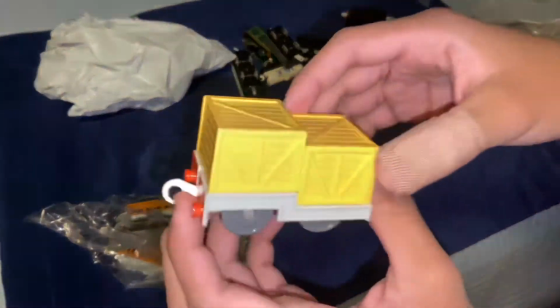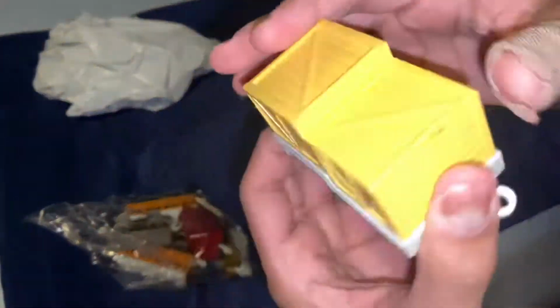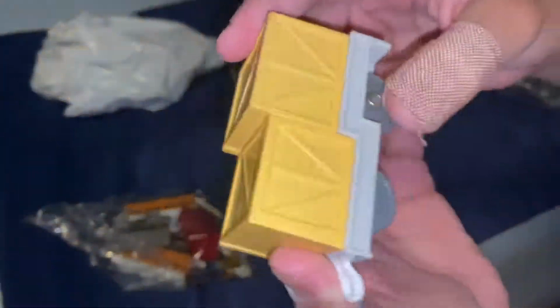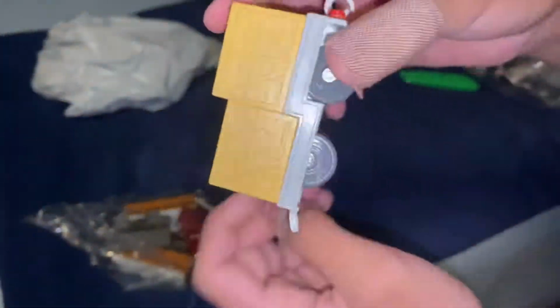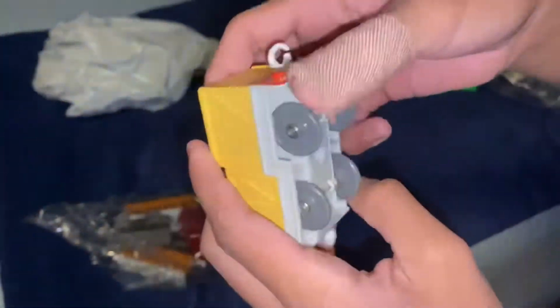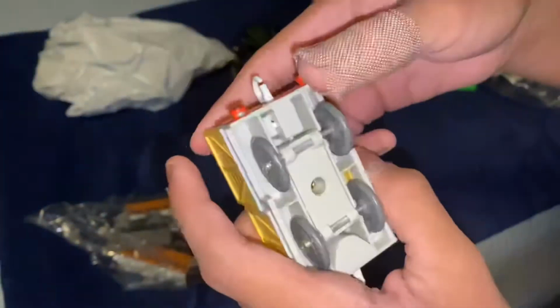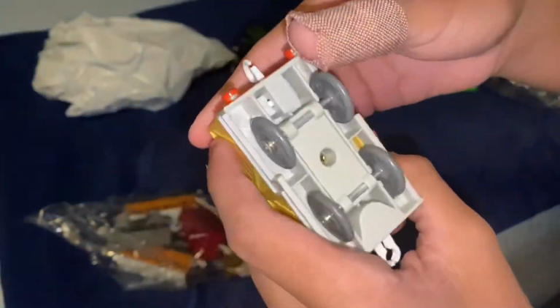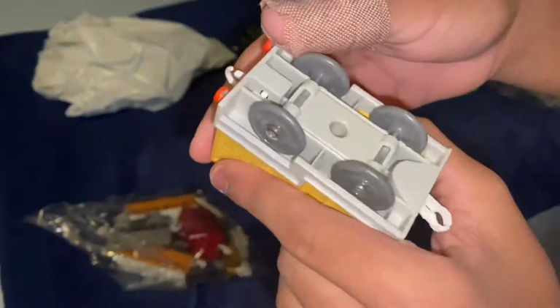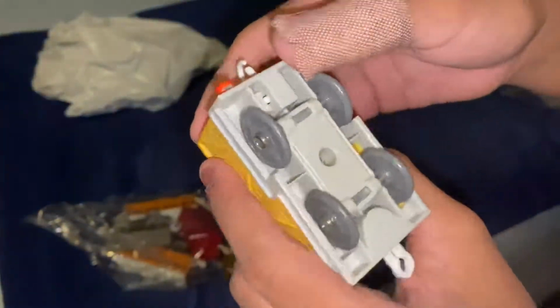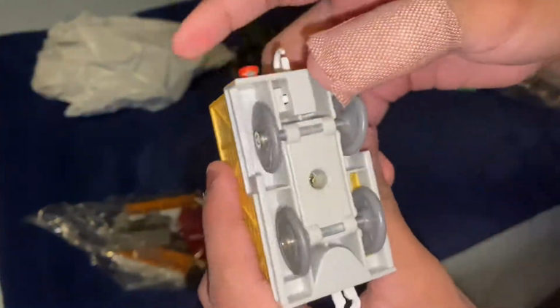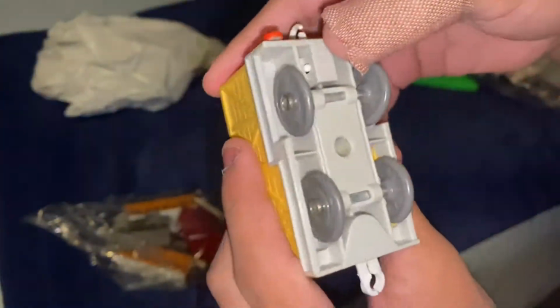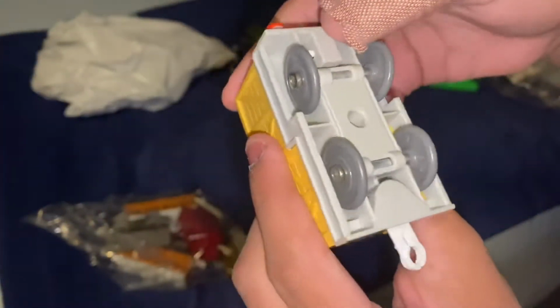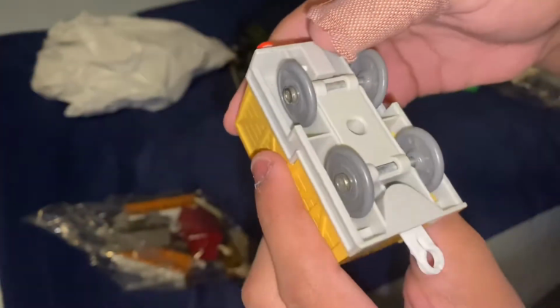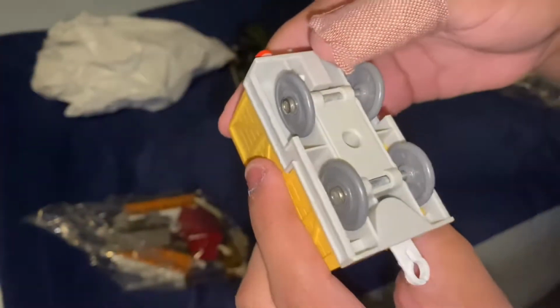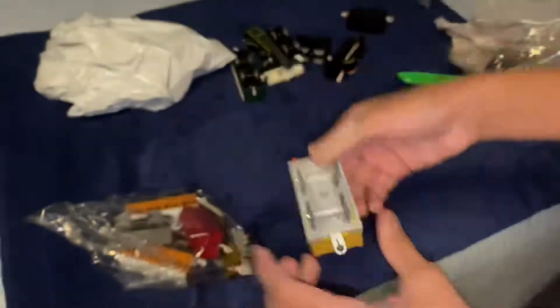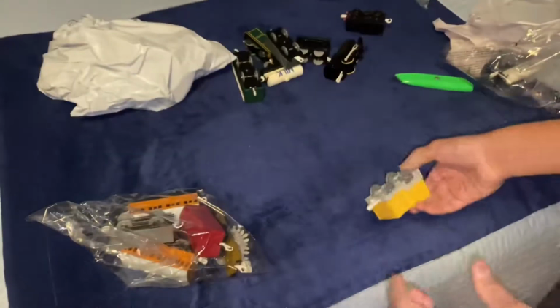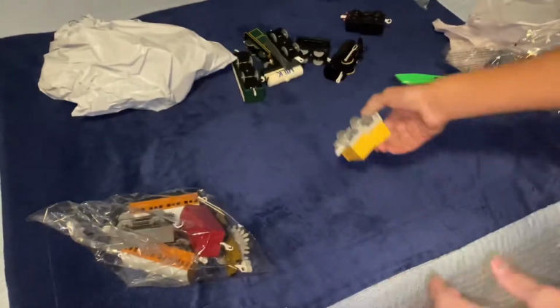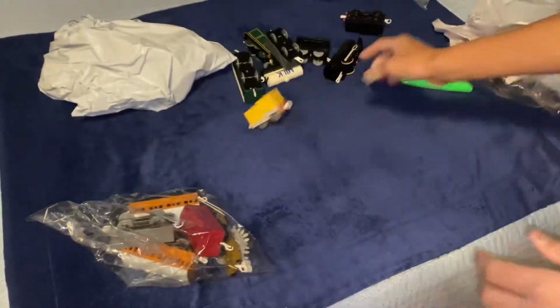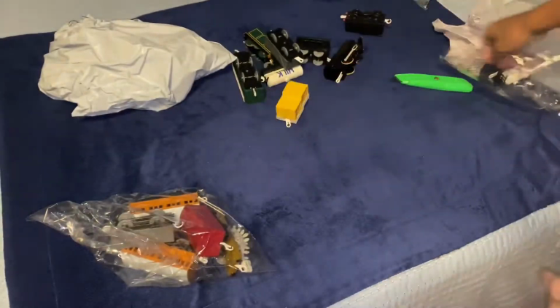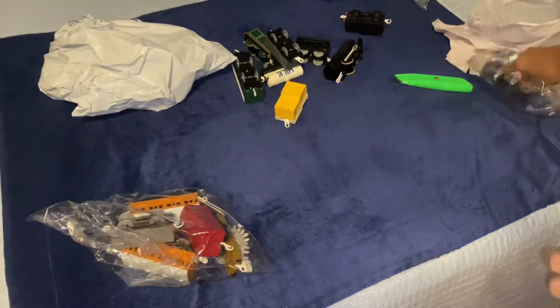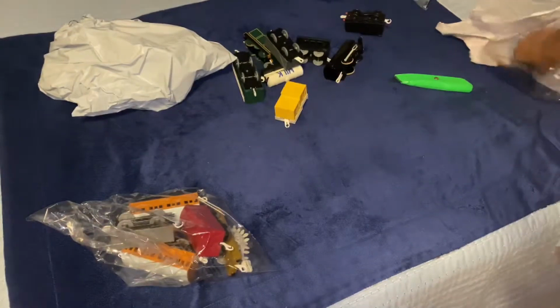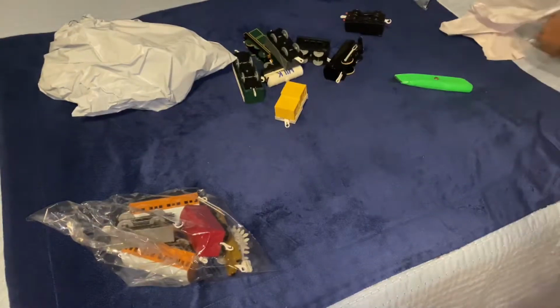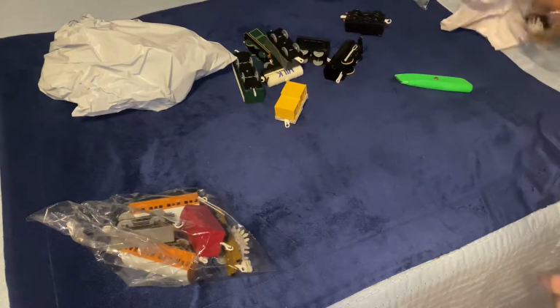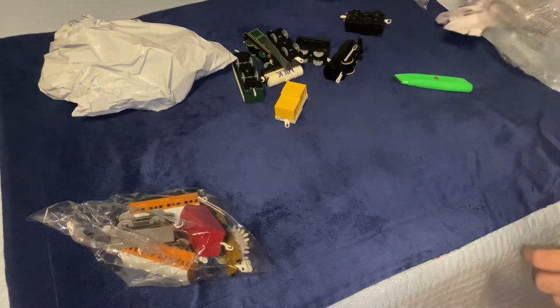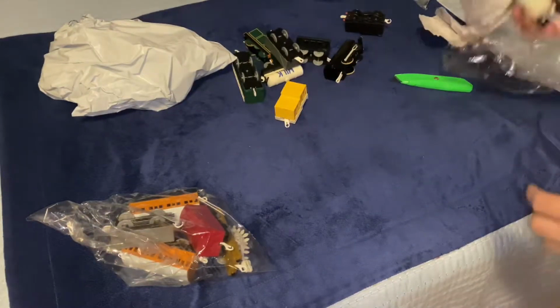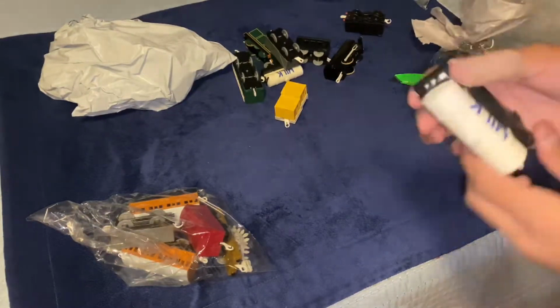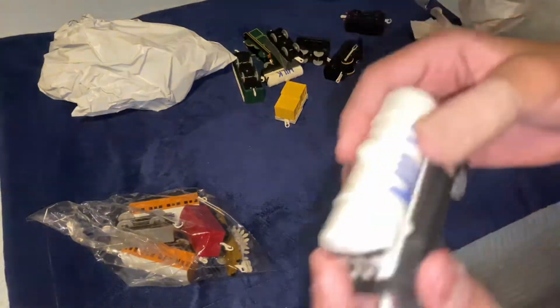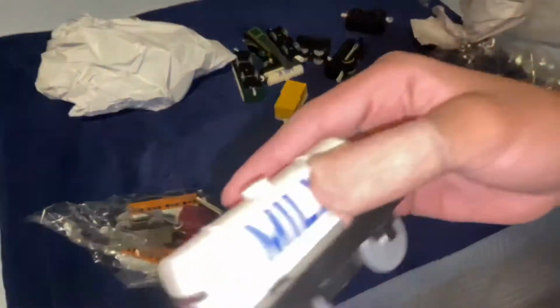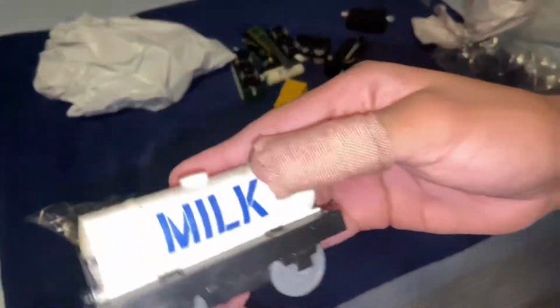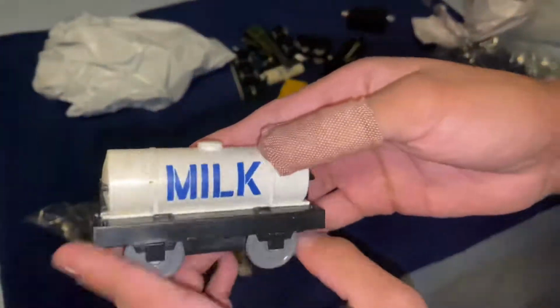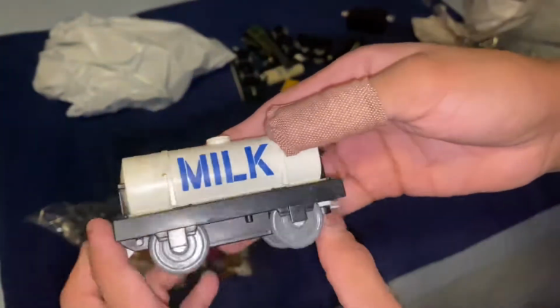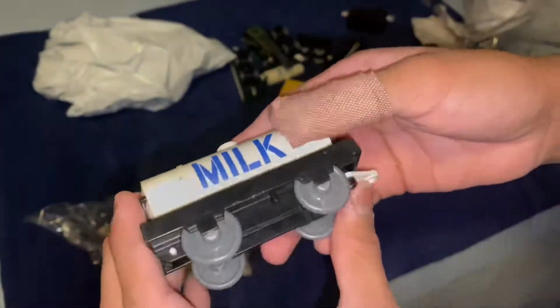I don't know what this is. I know it comes with Jet Engine Thomas, but I forgot what it's called. And another milk tanker.